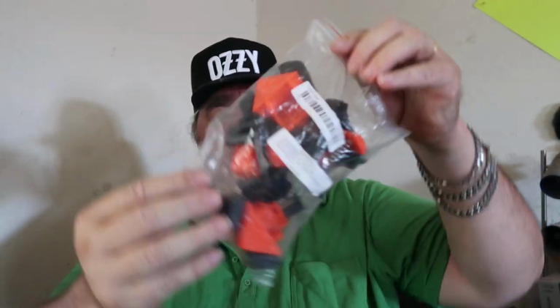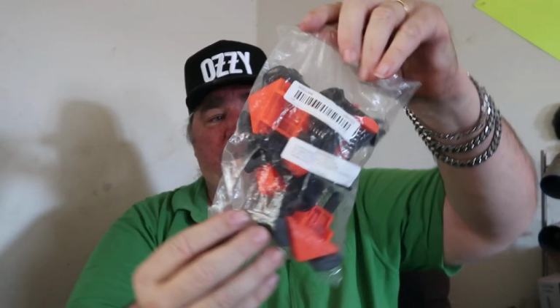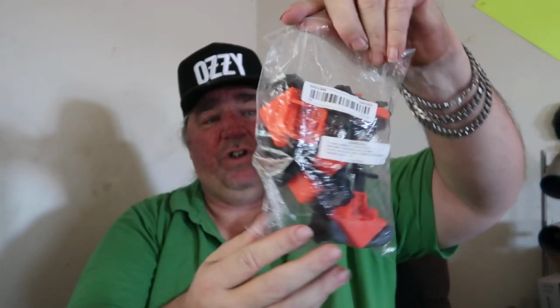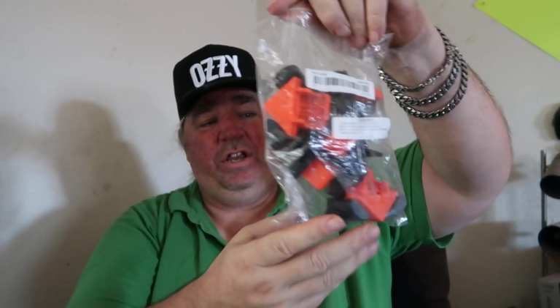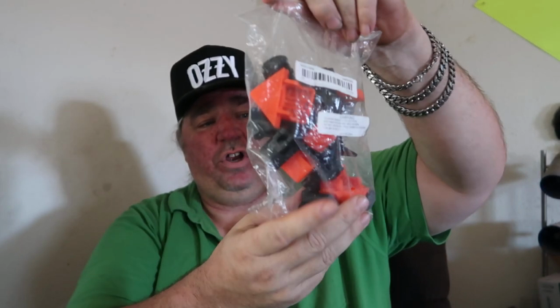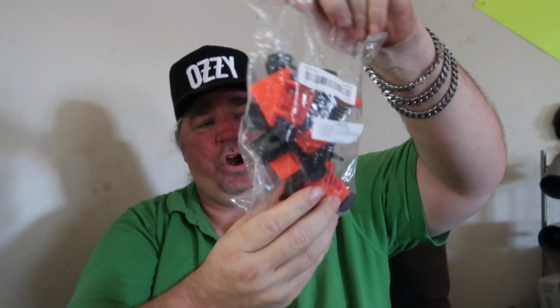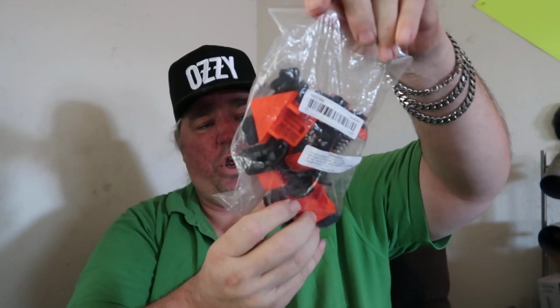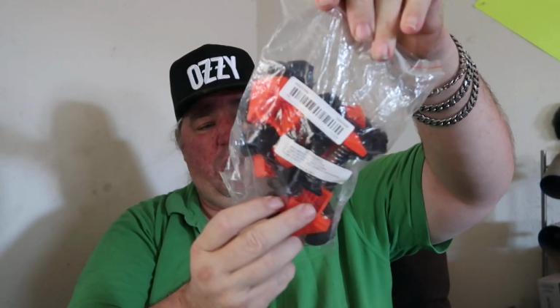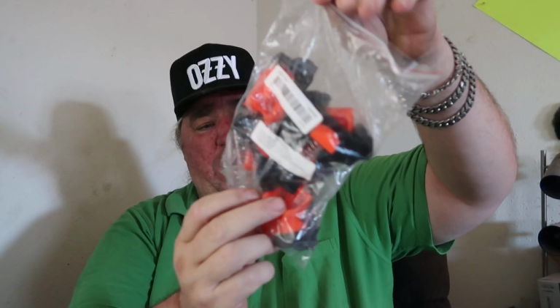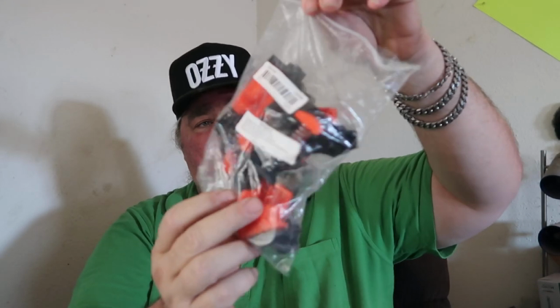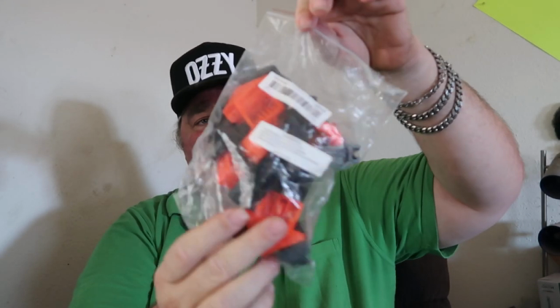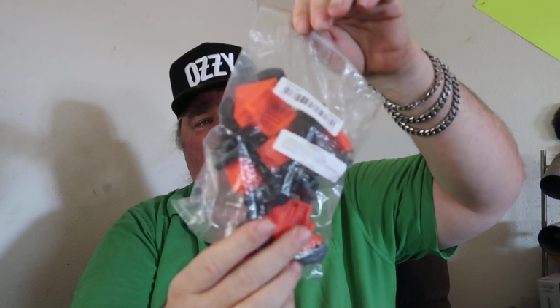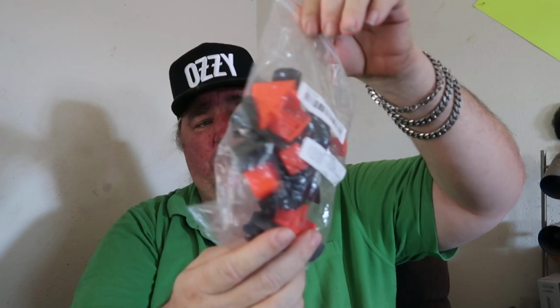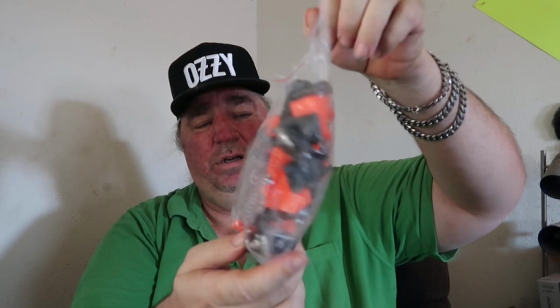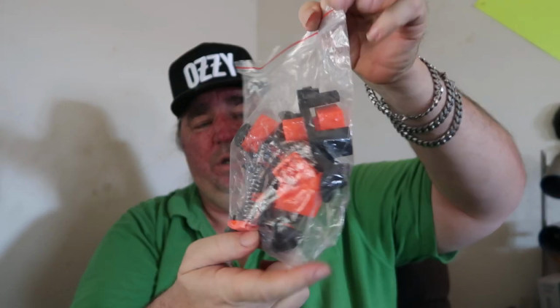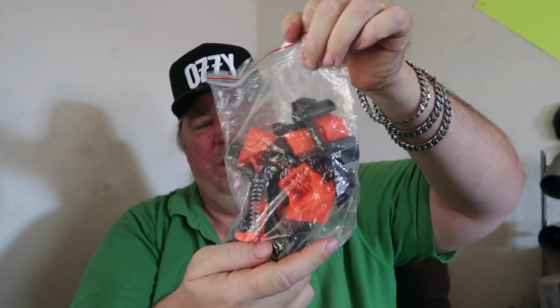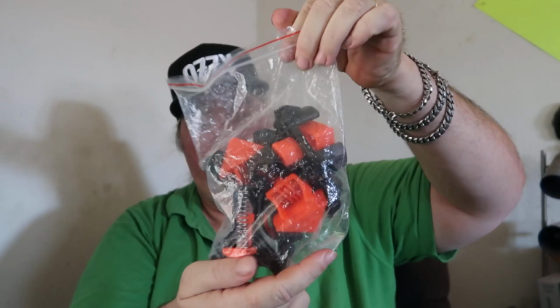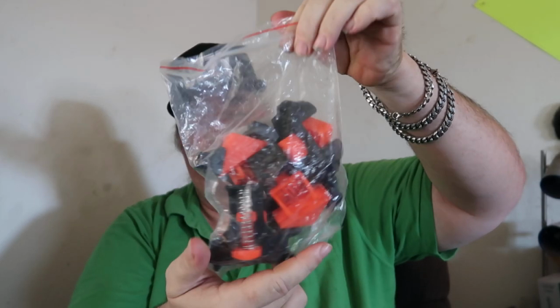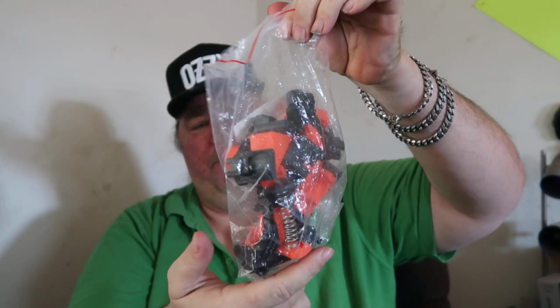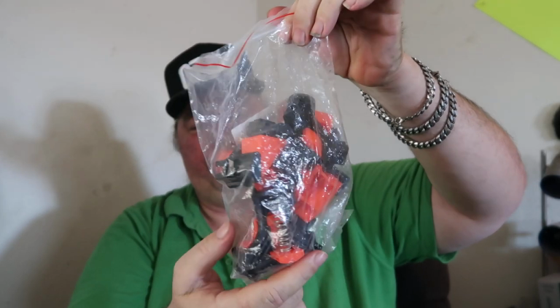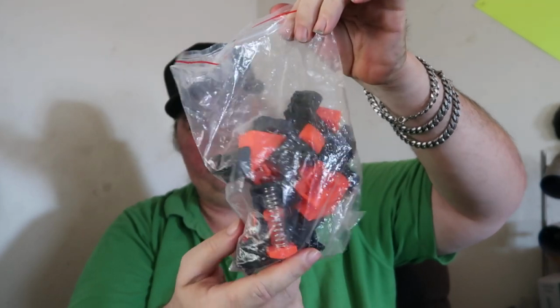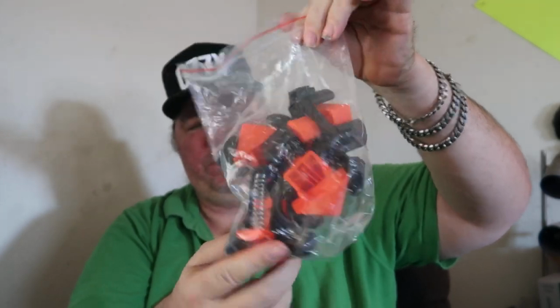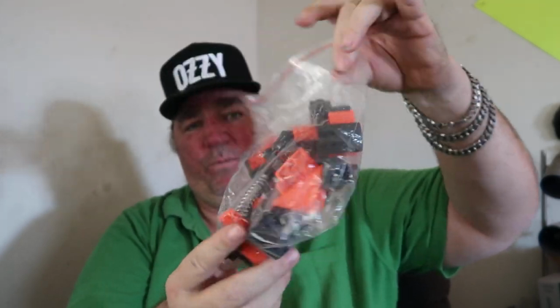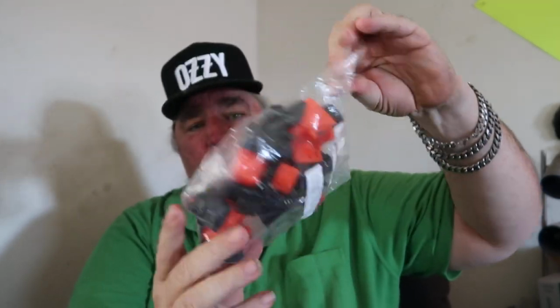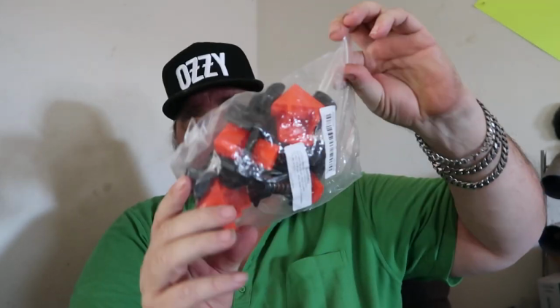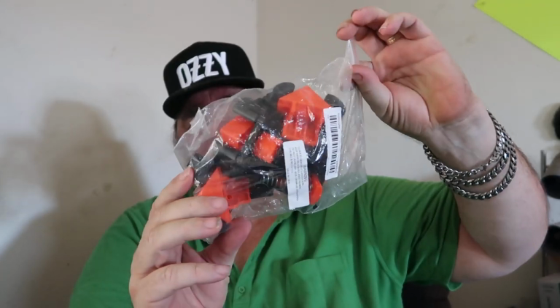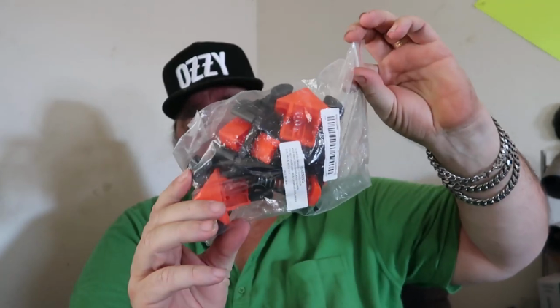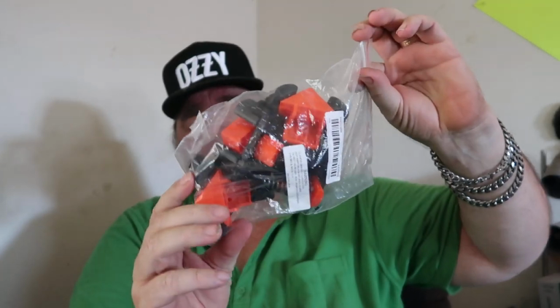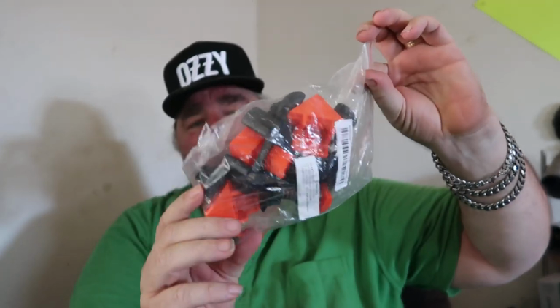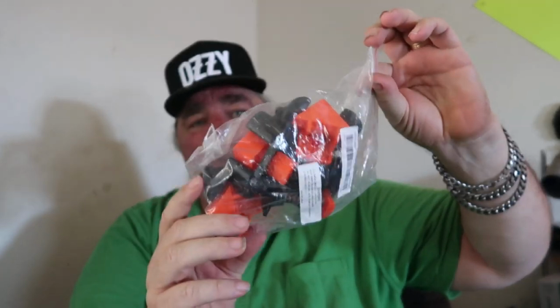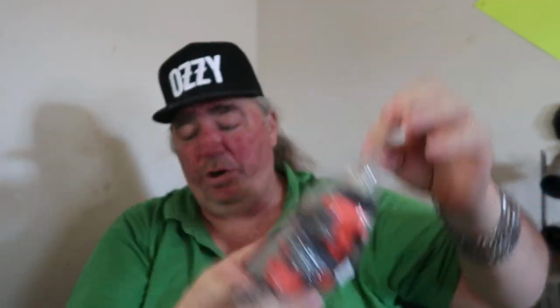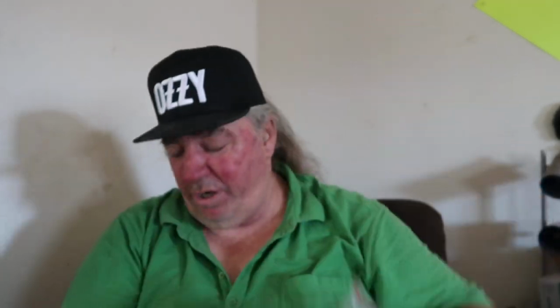These right here are corner braces for when you want to try and do some kind of joinery.